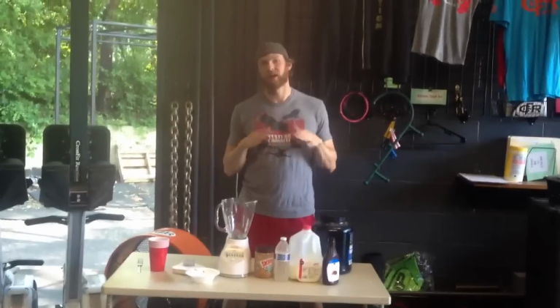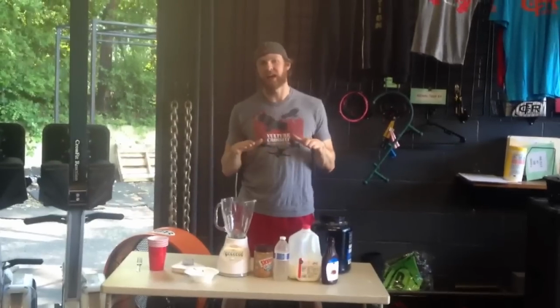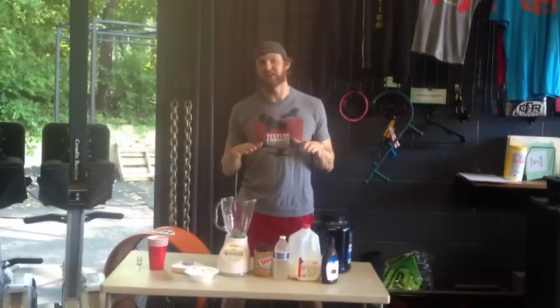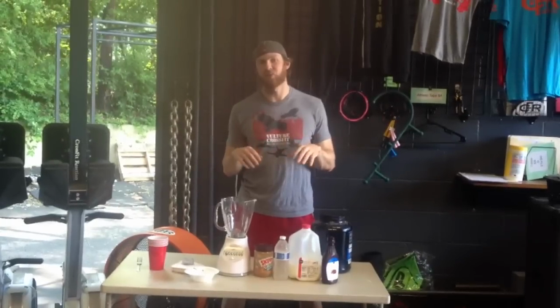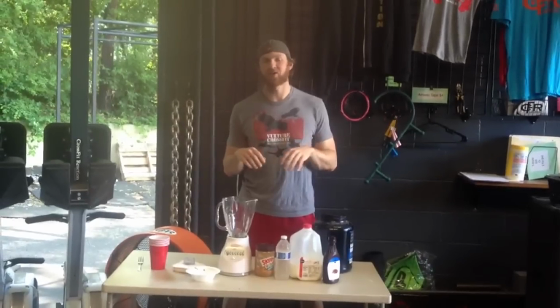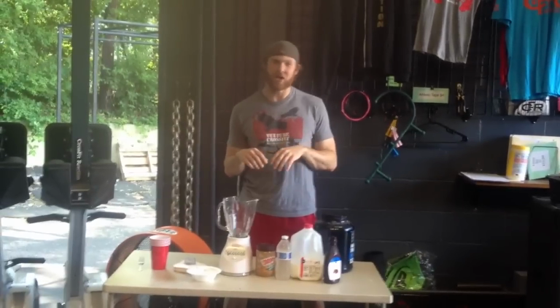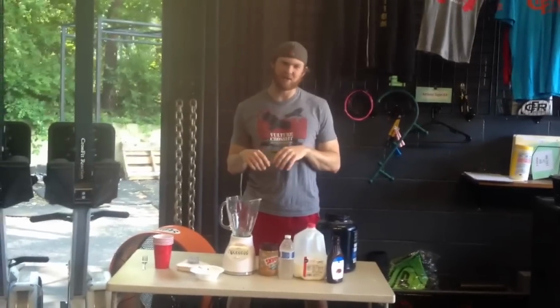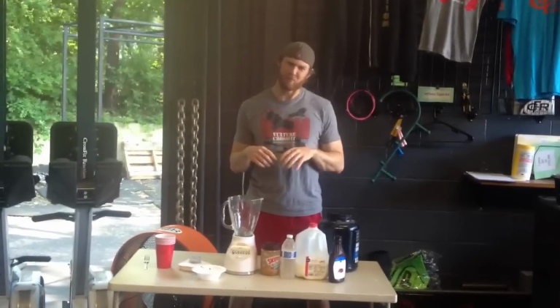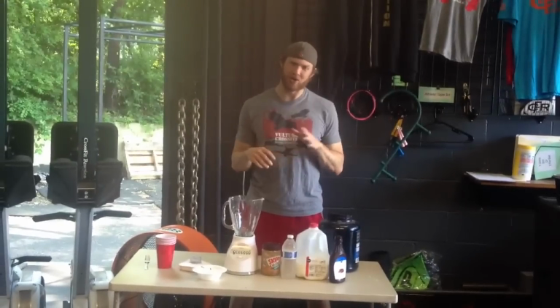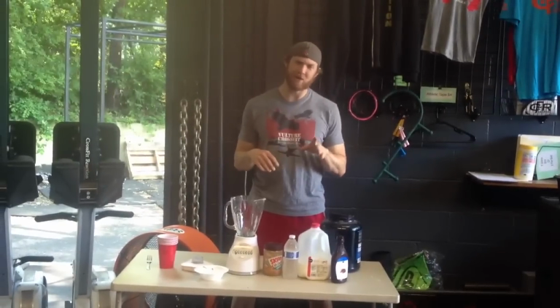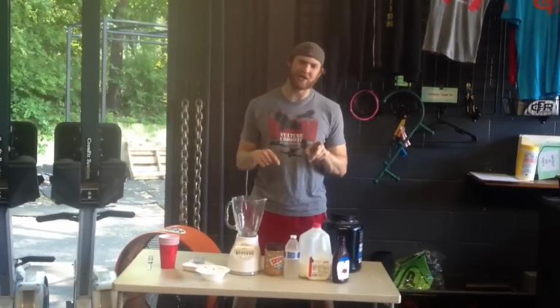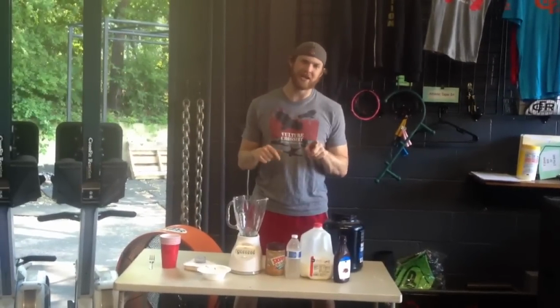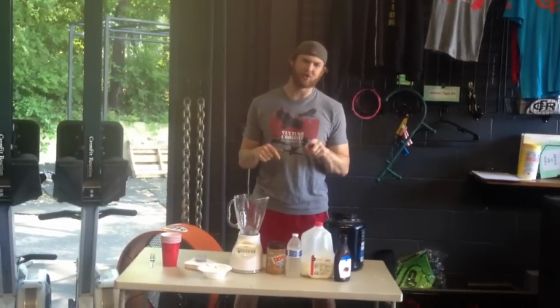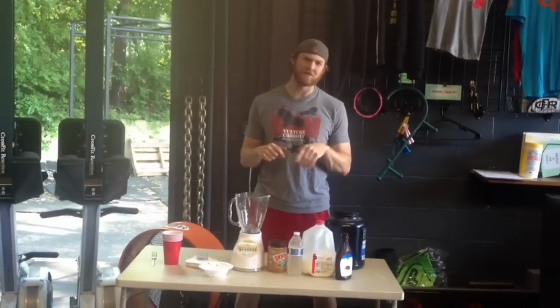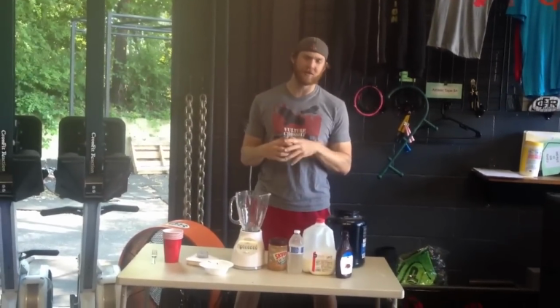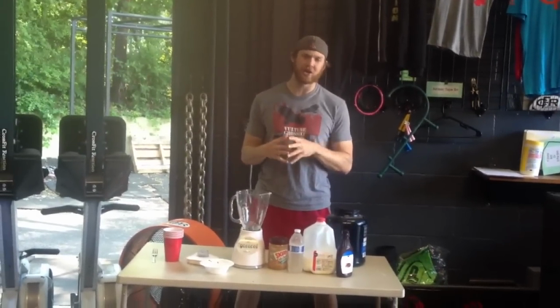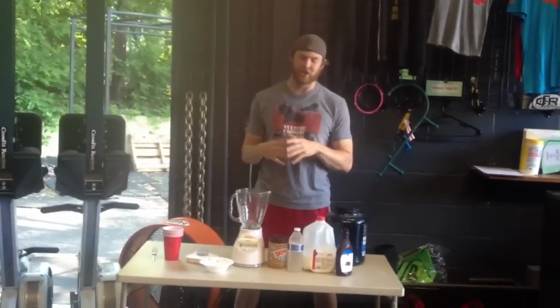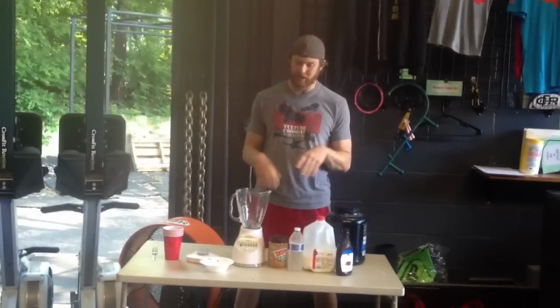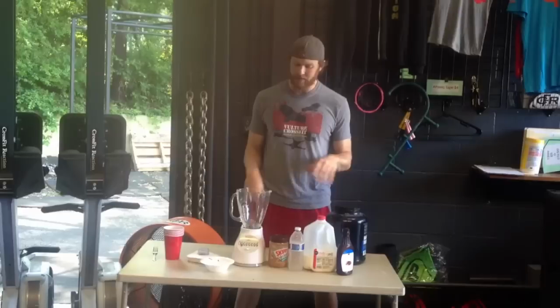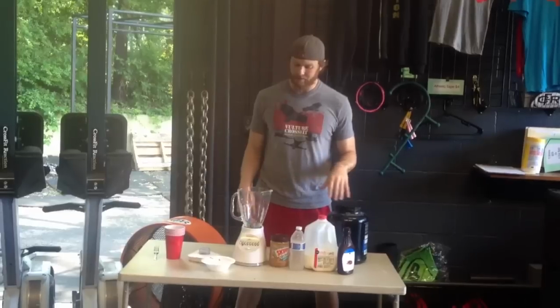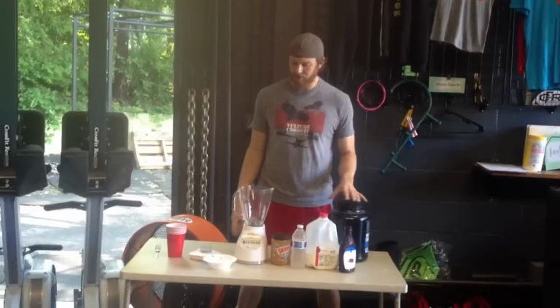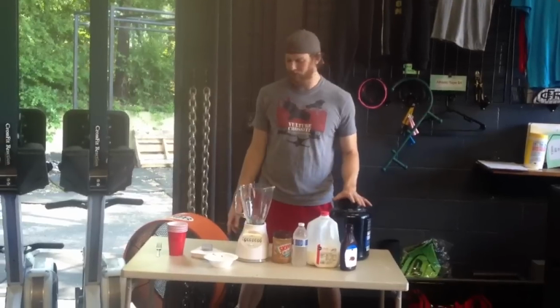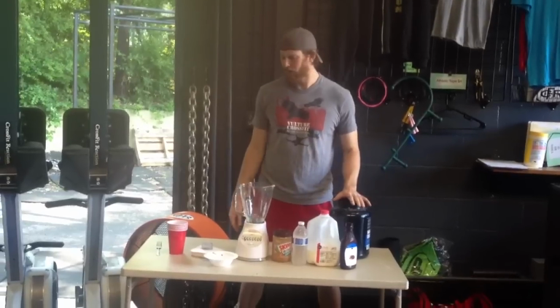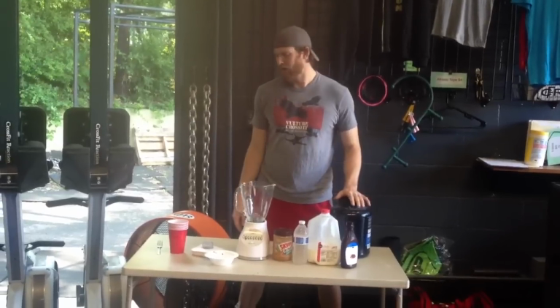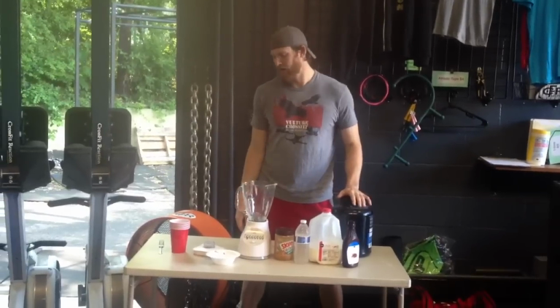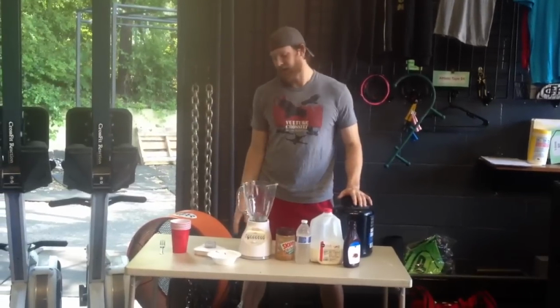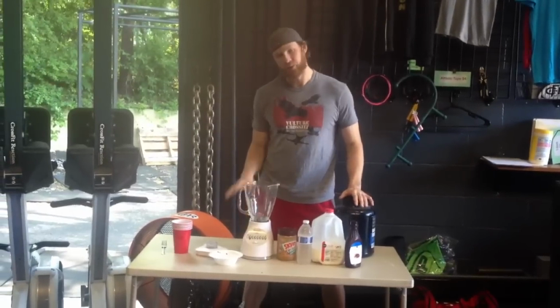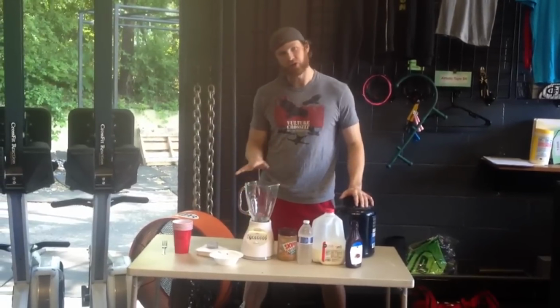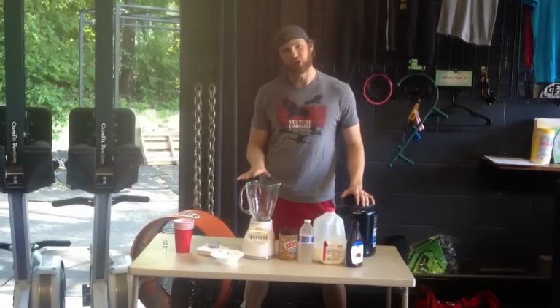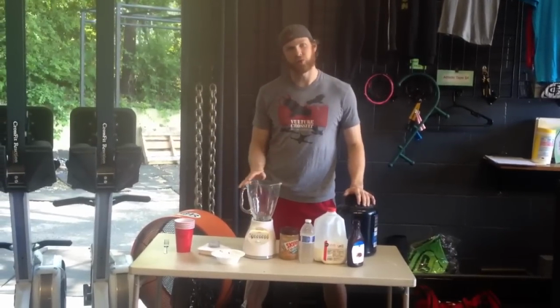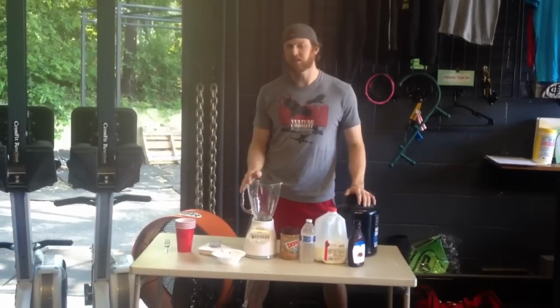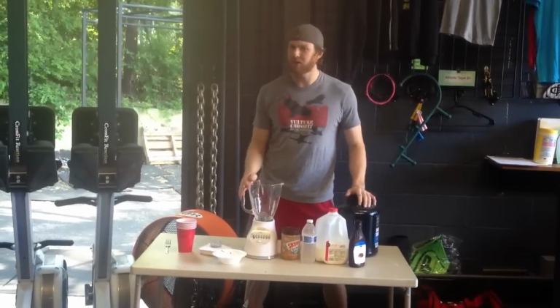Guys, Brandon Chapin, brandonchapin.net, CrossFitReaction.com — today we're going to show you a recipe.